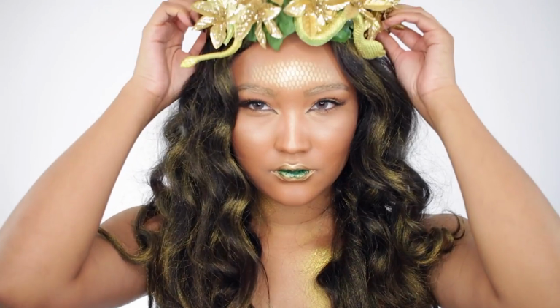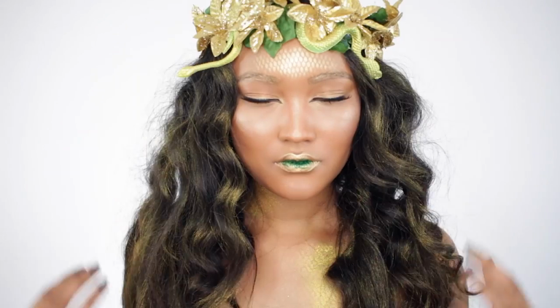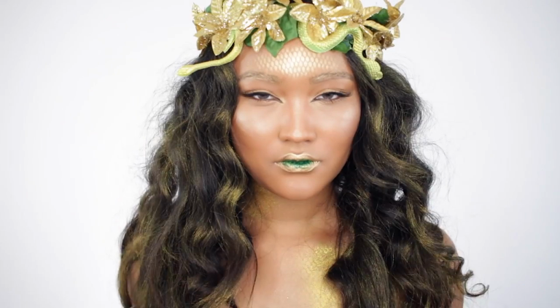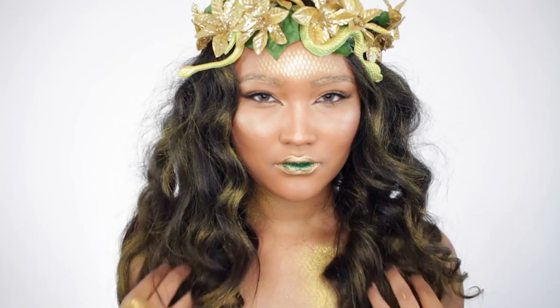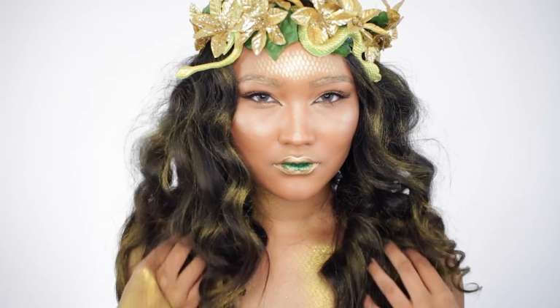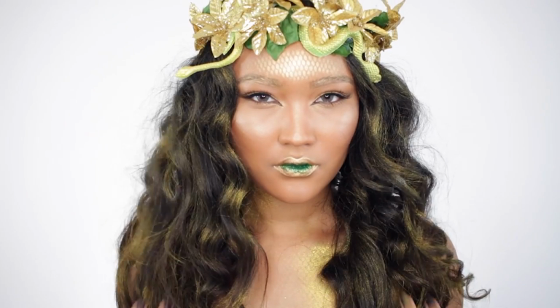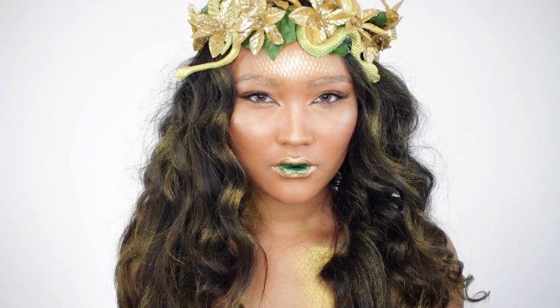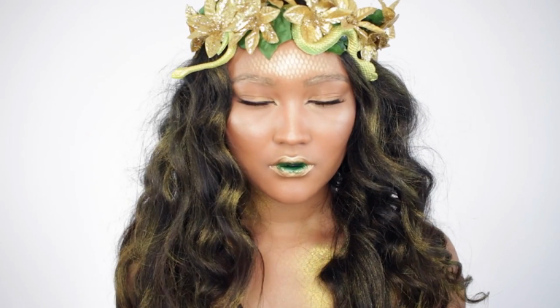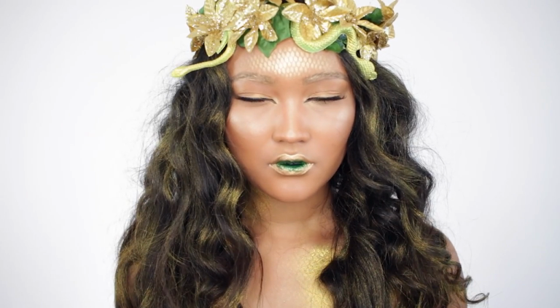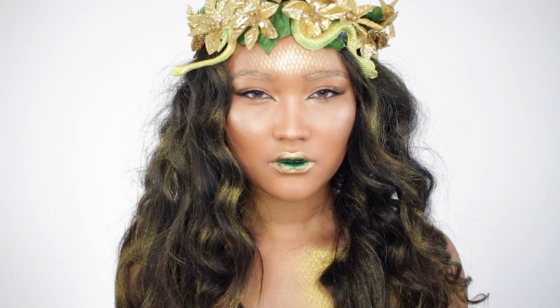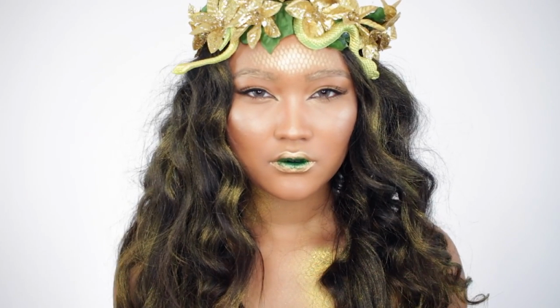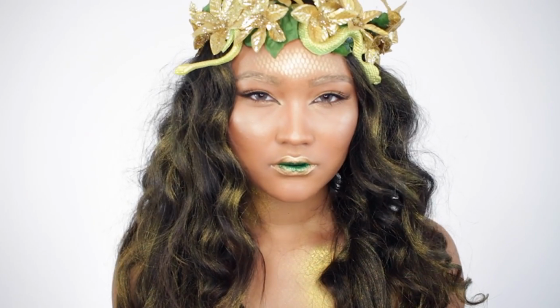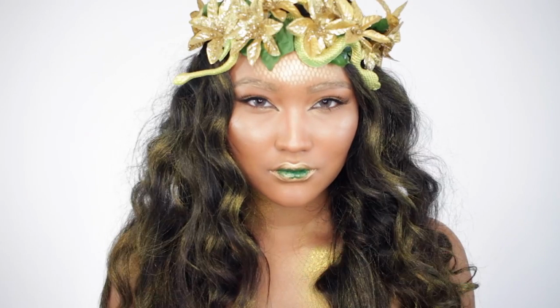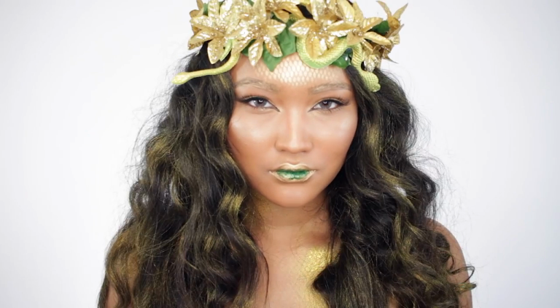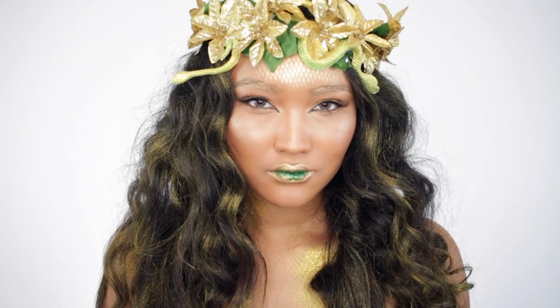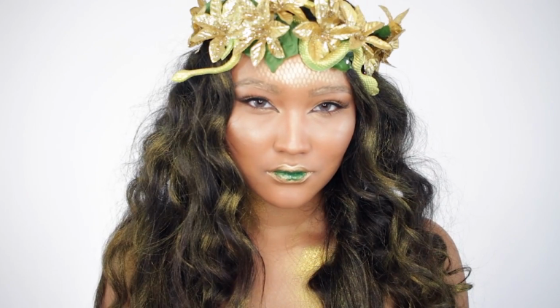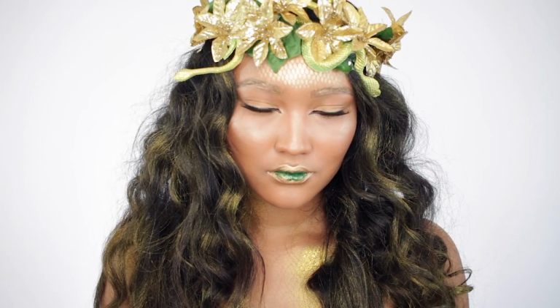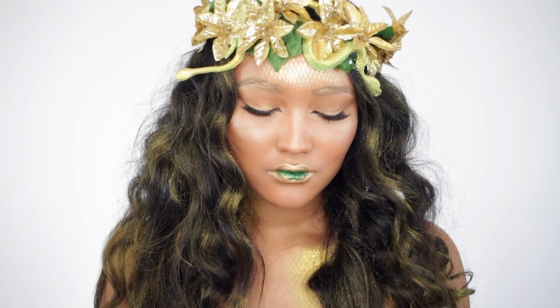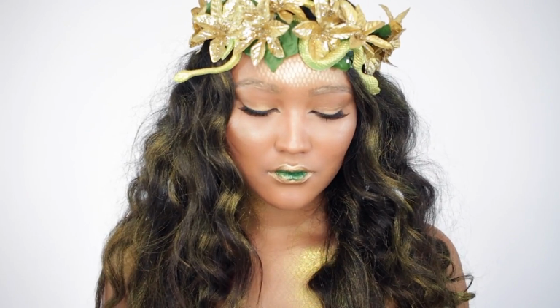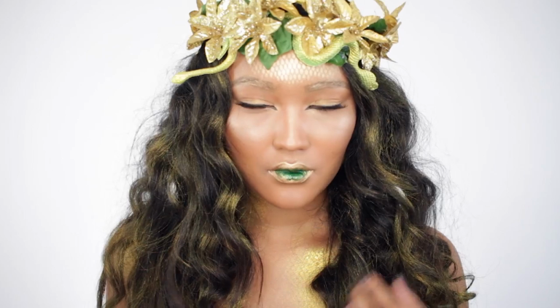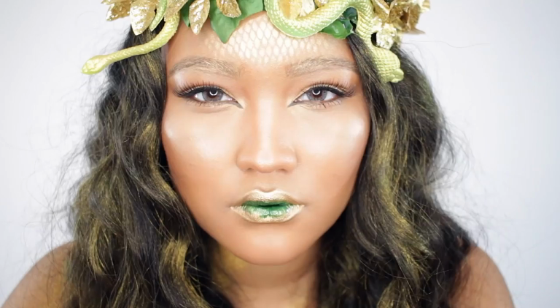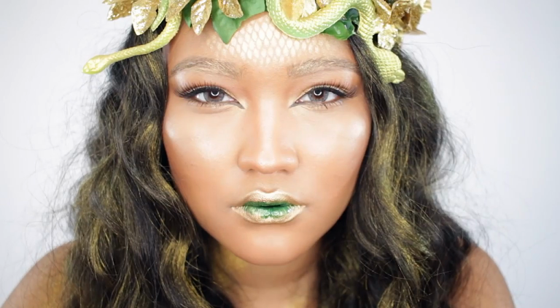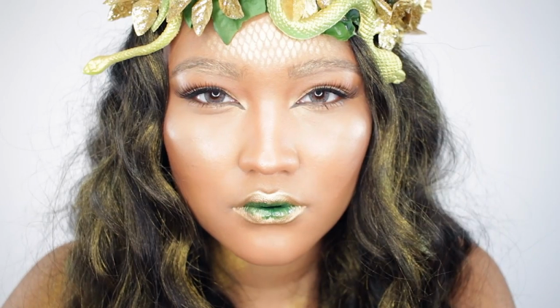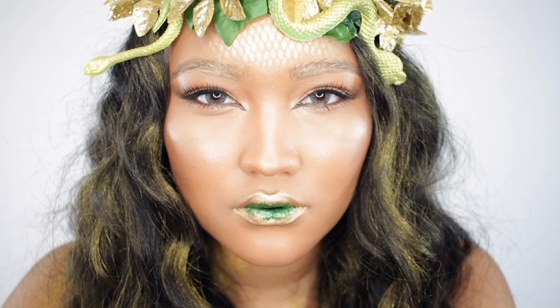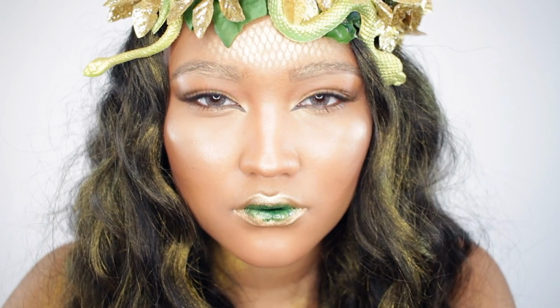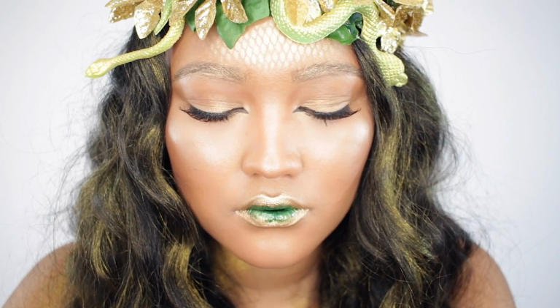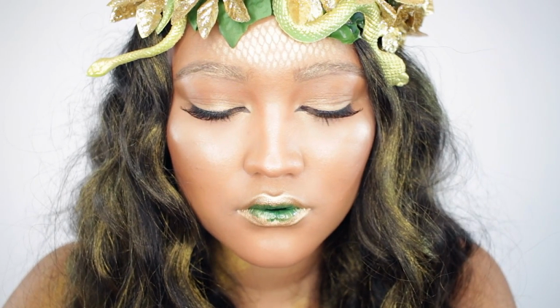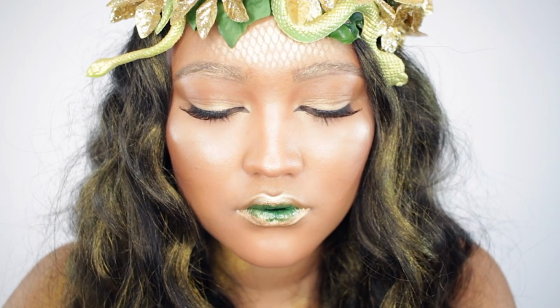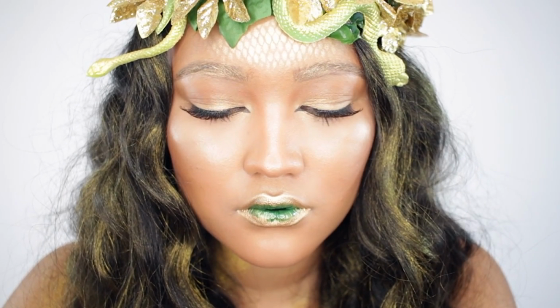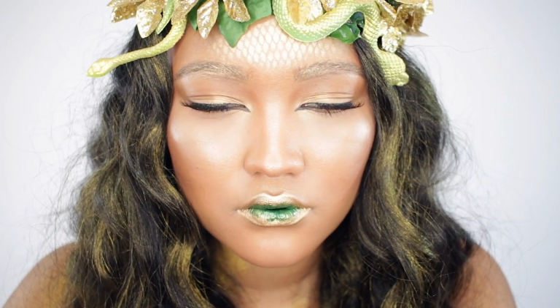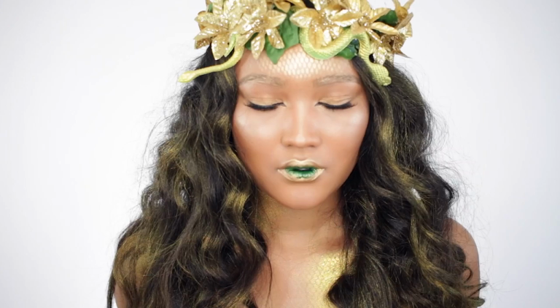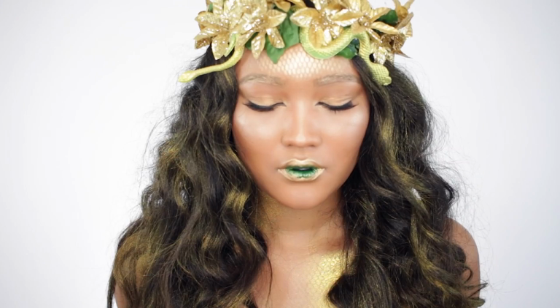Then to finish off the look, I'm using a flower crown that my sister actually made for this exact look.